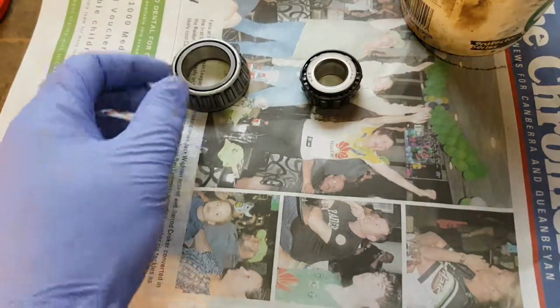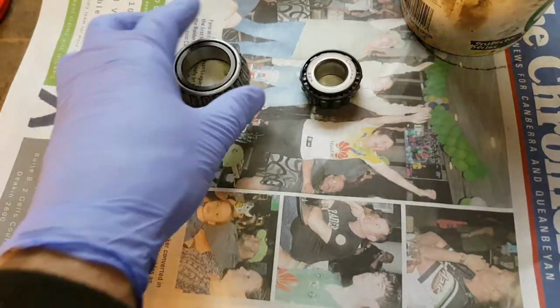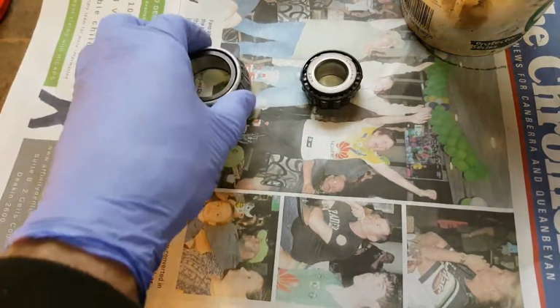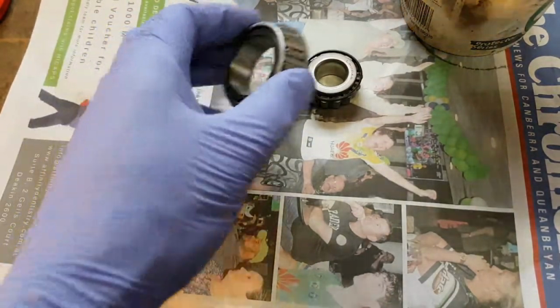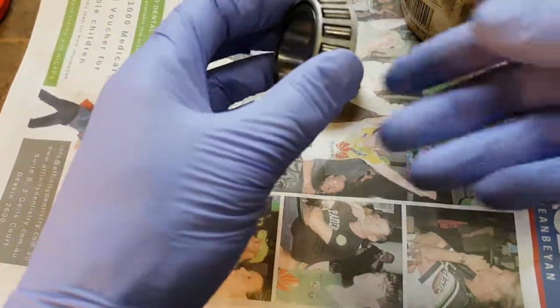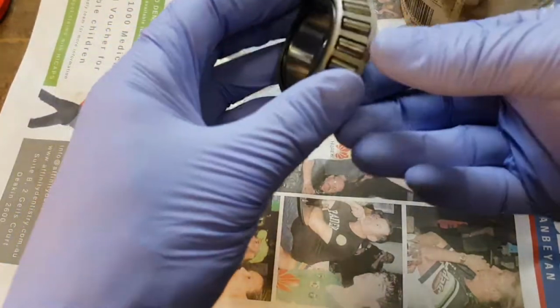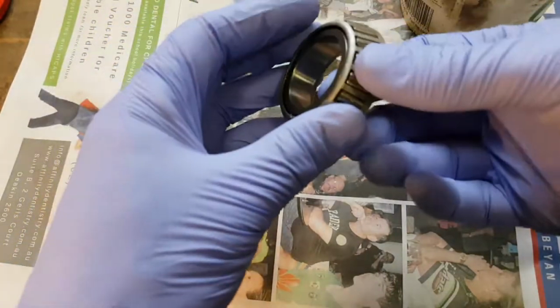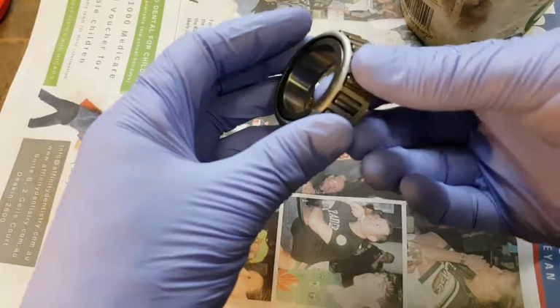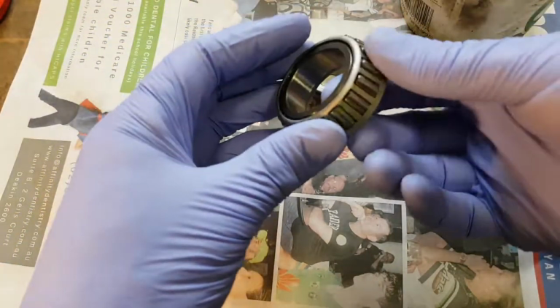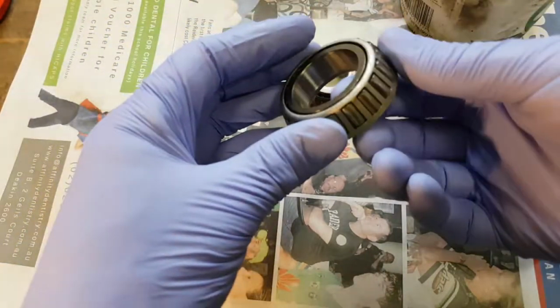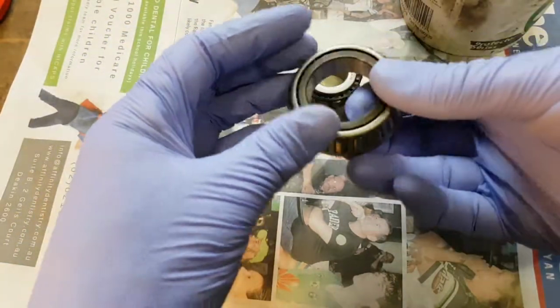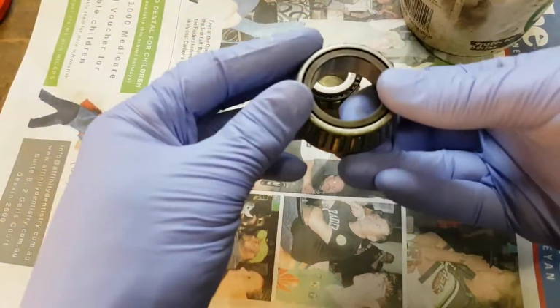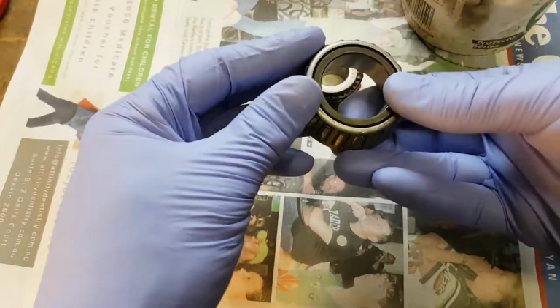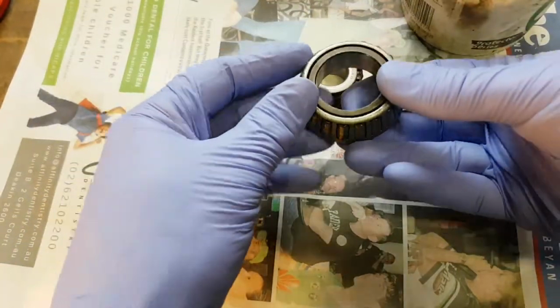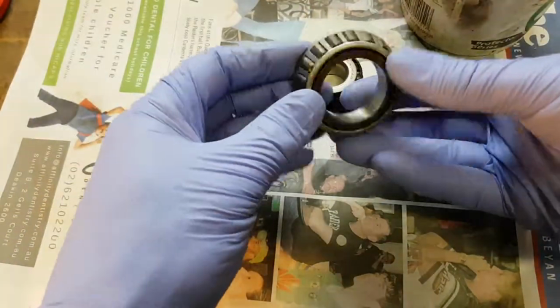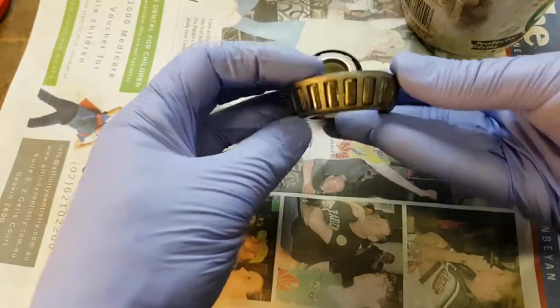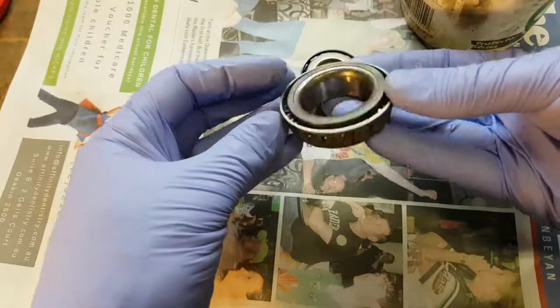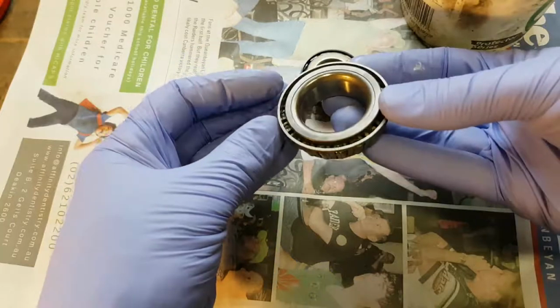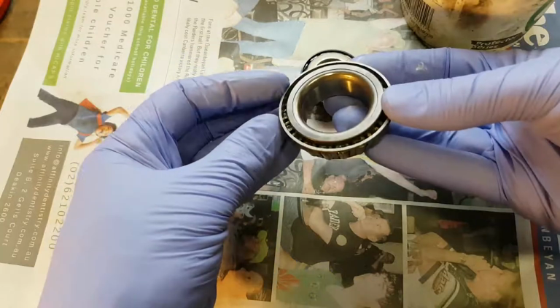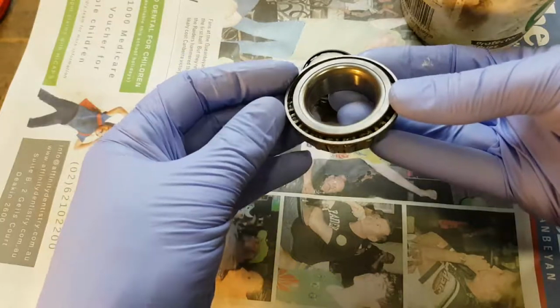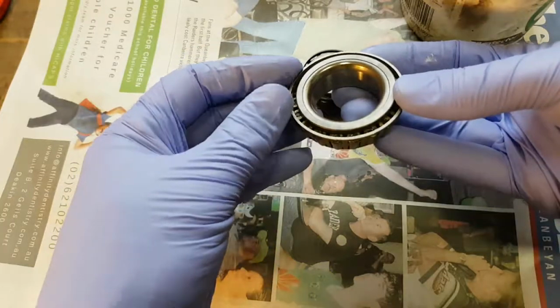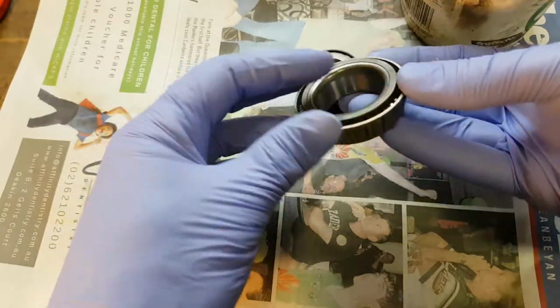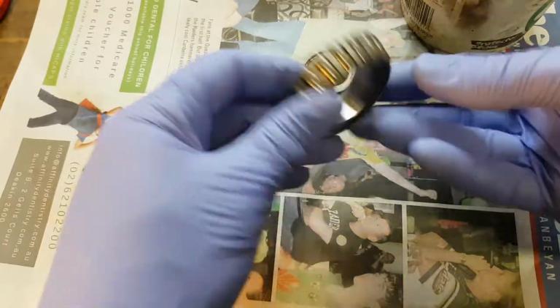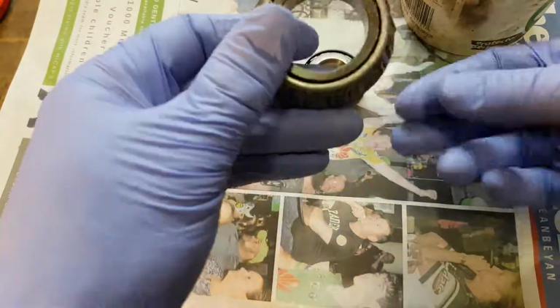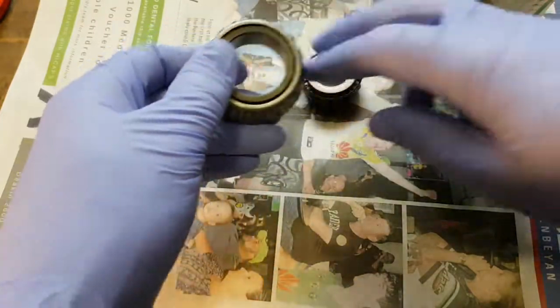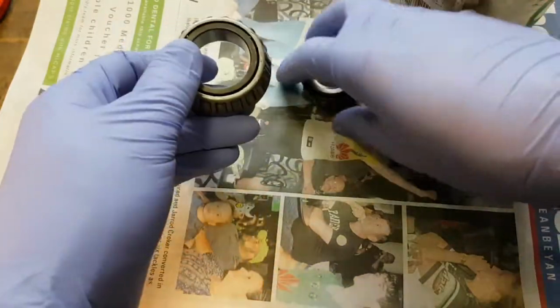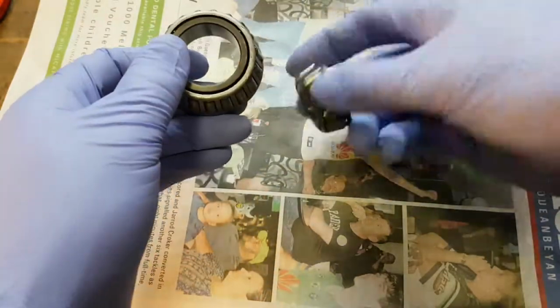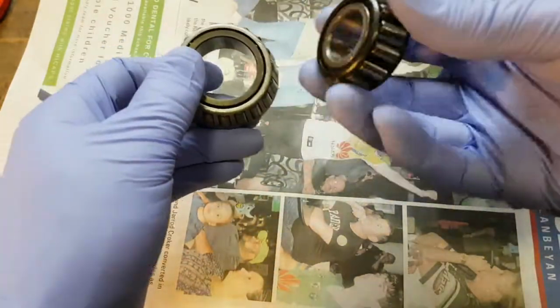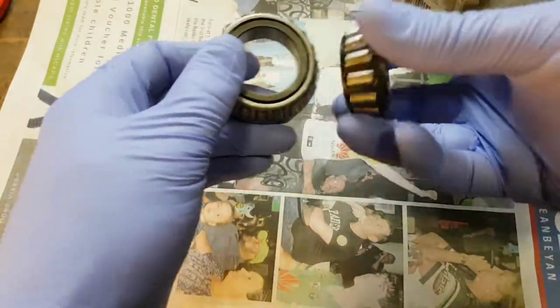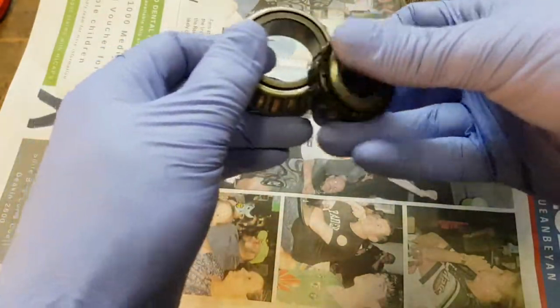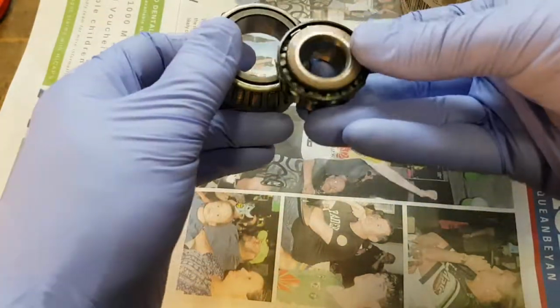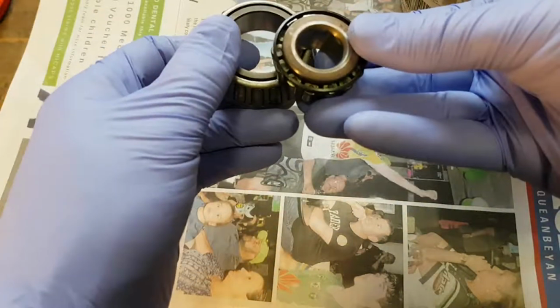So I've just taken the old bearings out and inspected them, they're all good. That's the inner and that's the outer bearing.